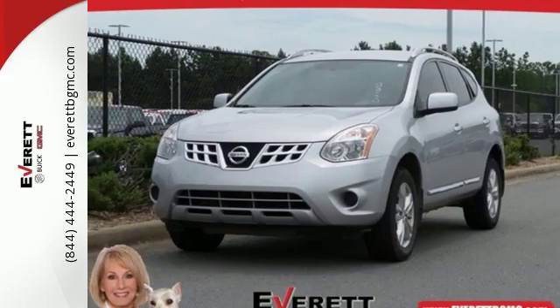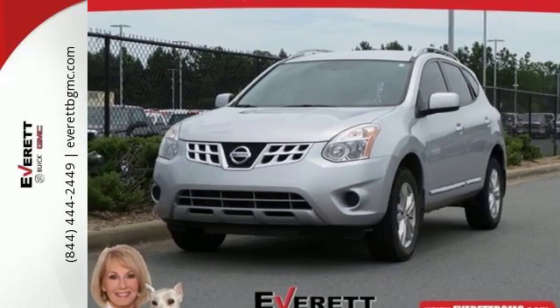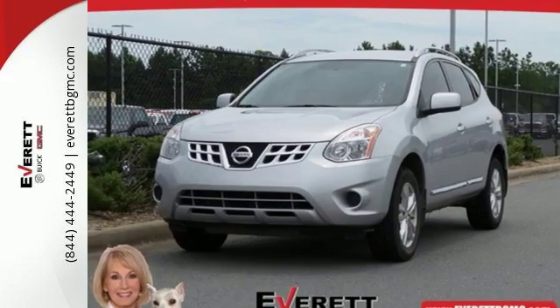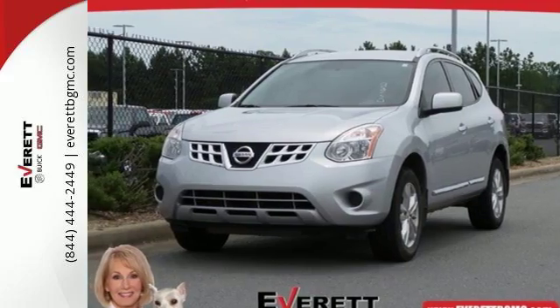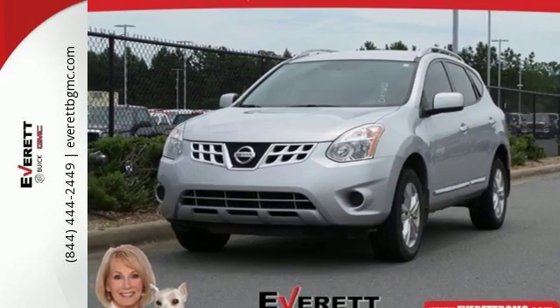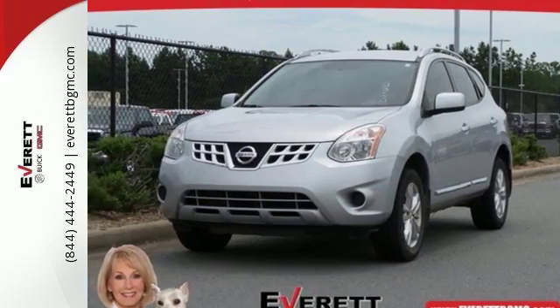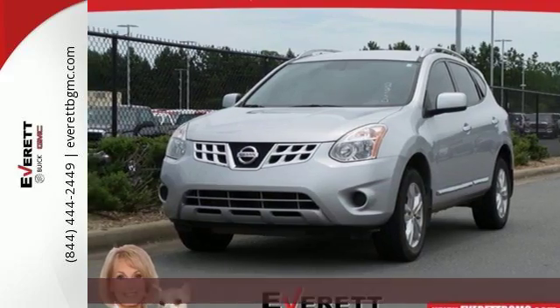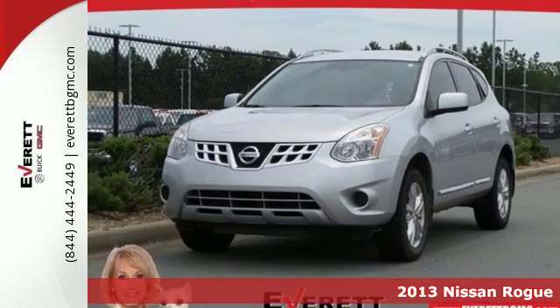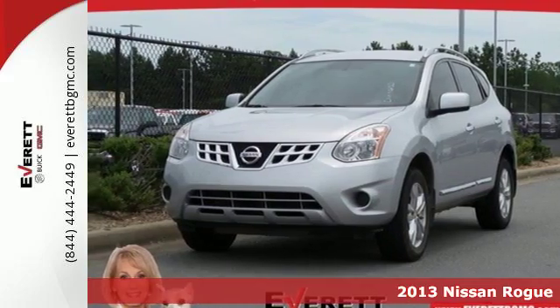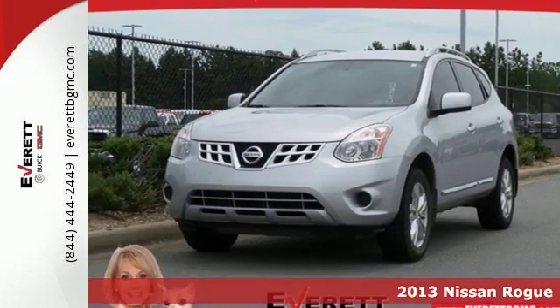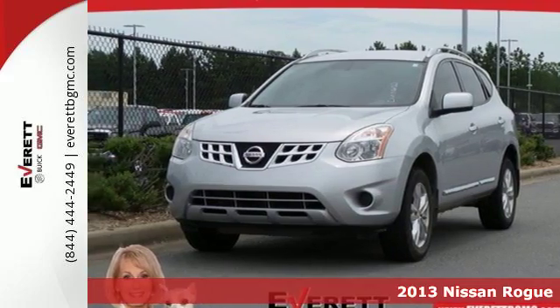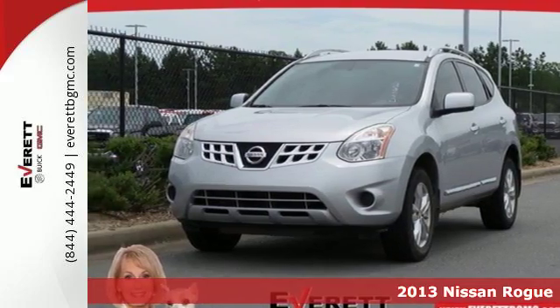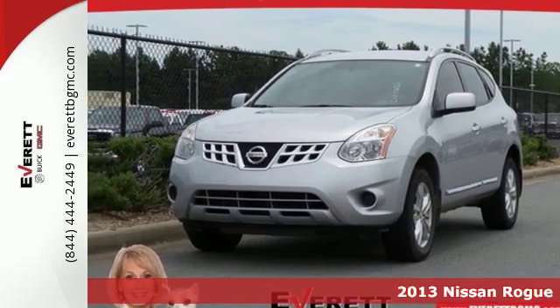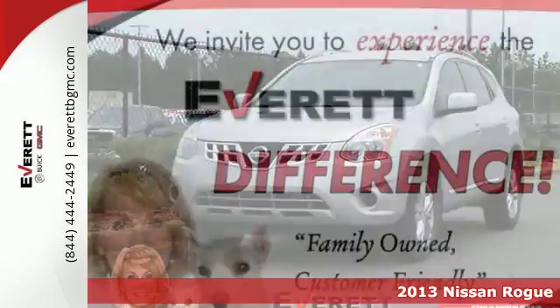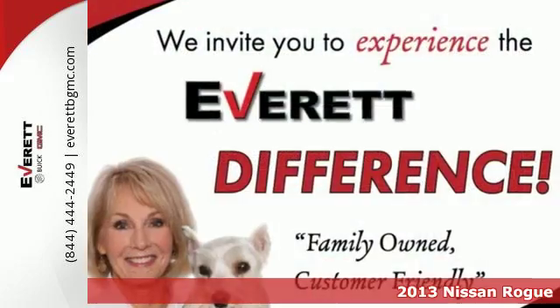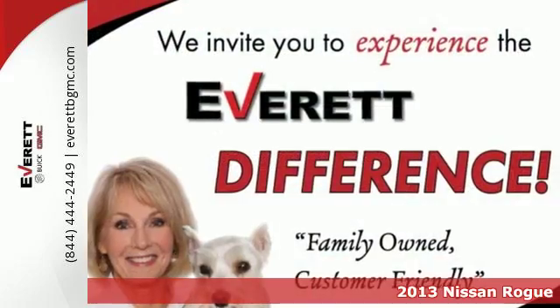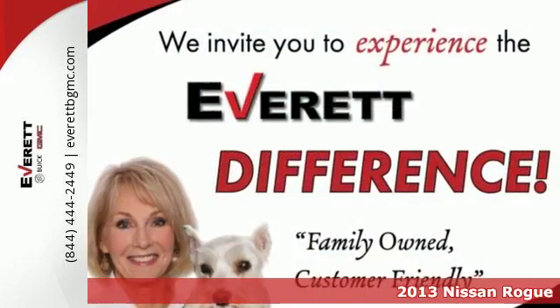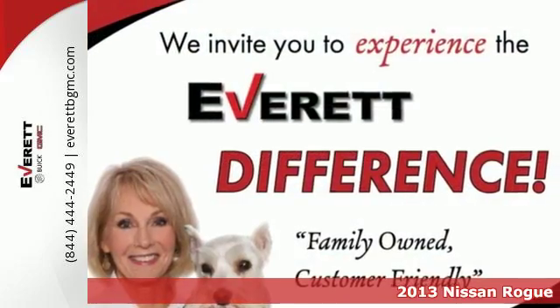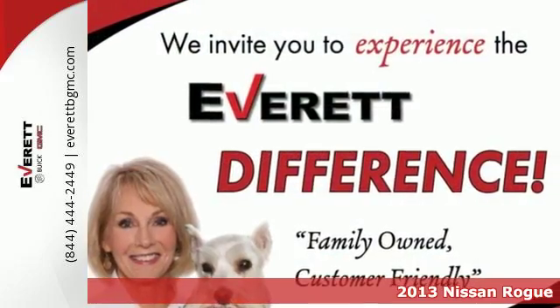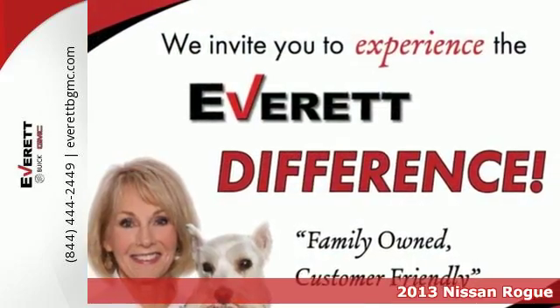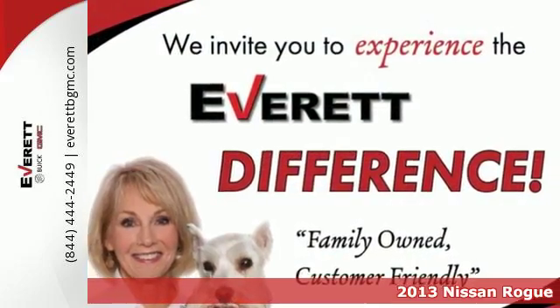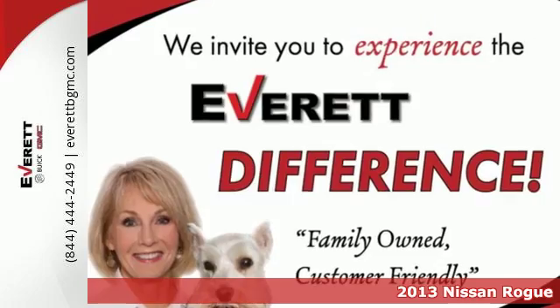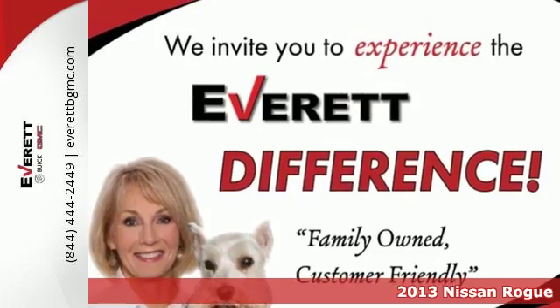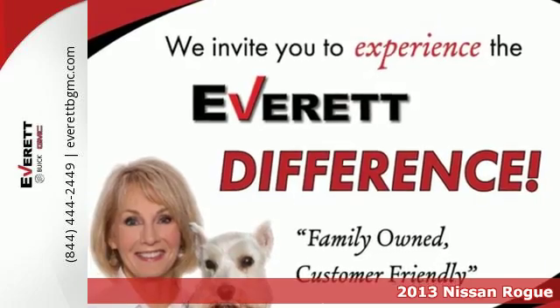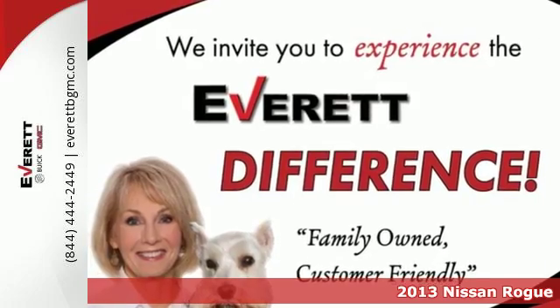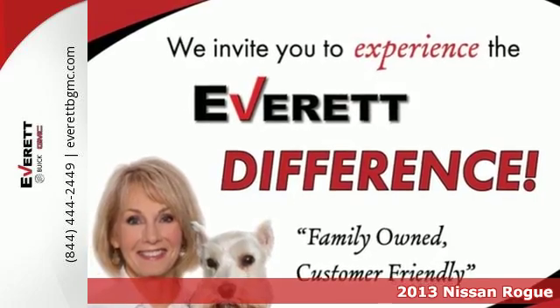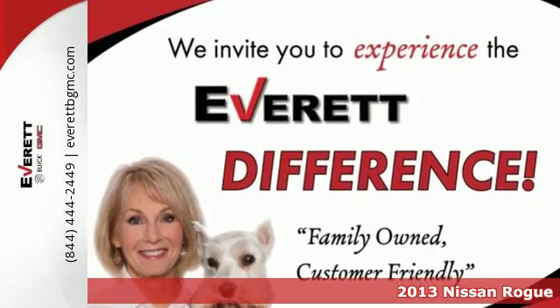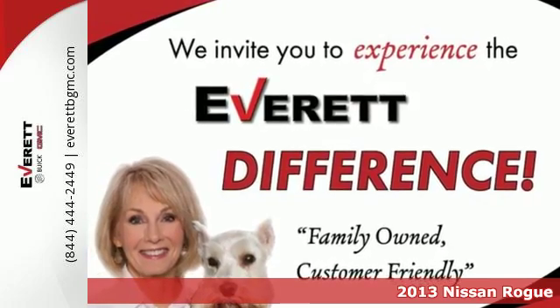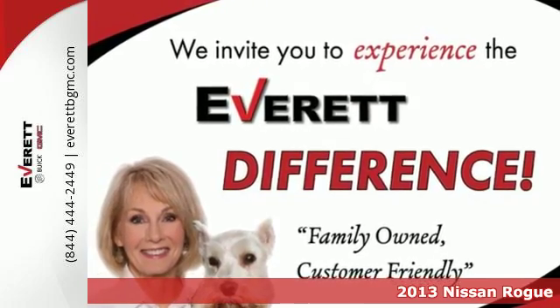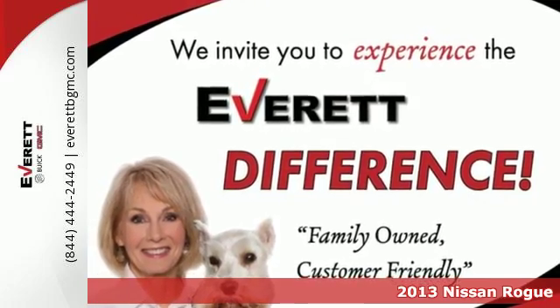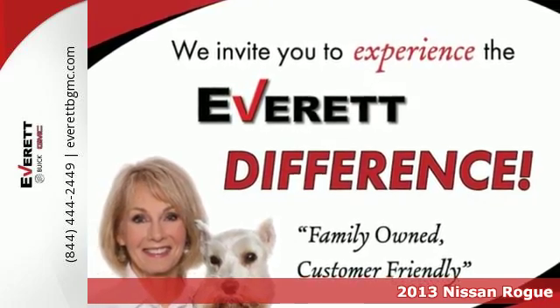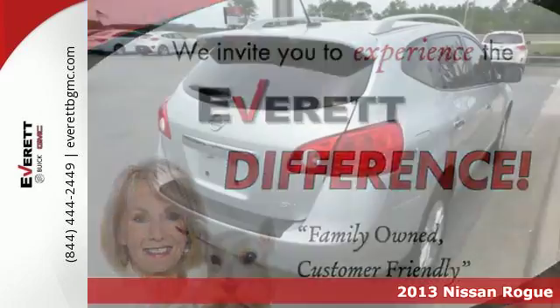It's a 2013 Nissan Rogue. Trading functionality for looks isn't an offer you even have to consider when you have this Rogue.